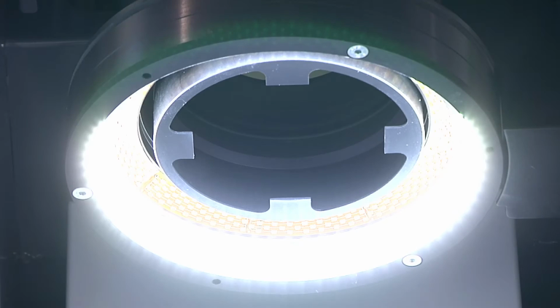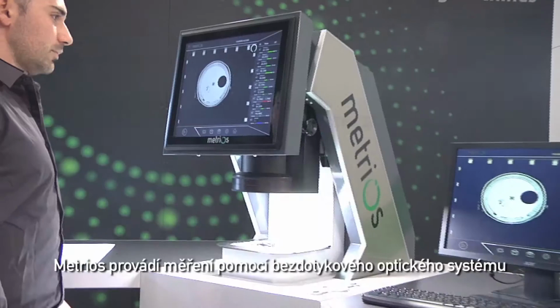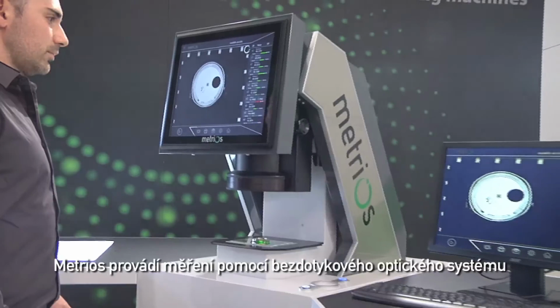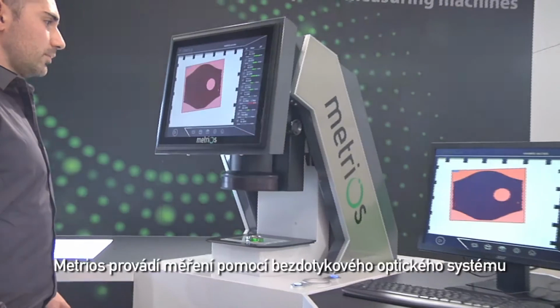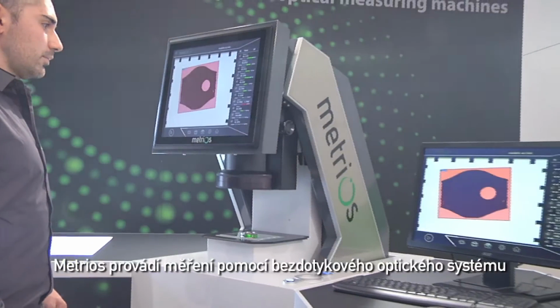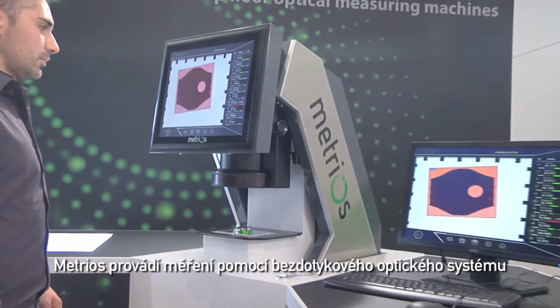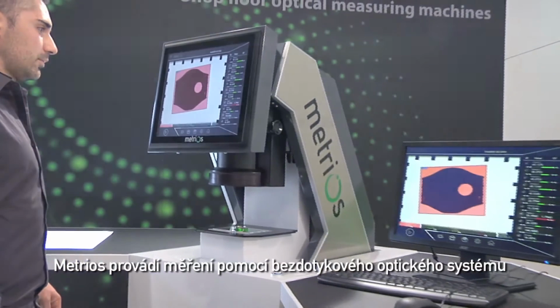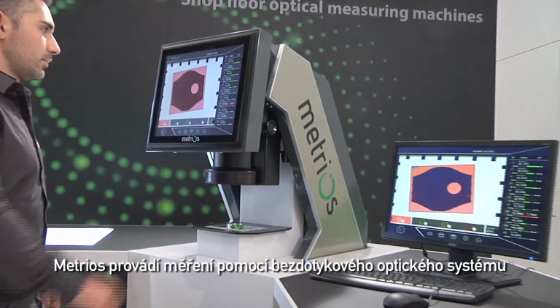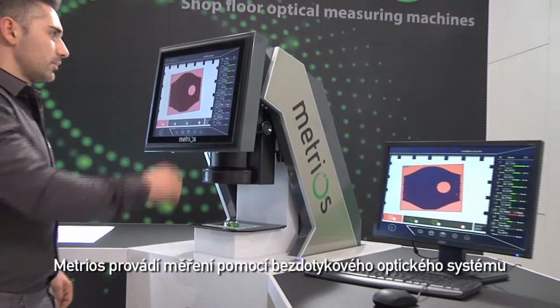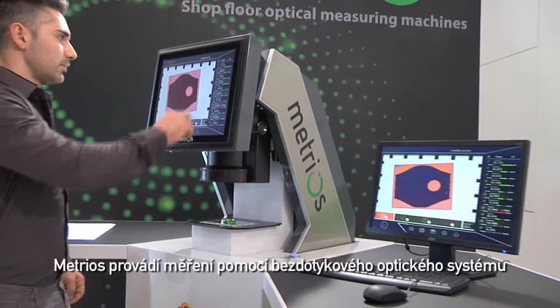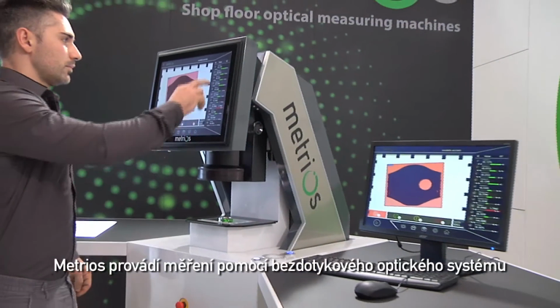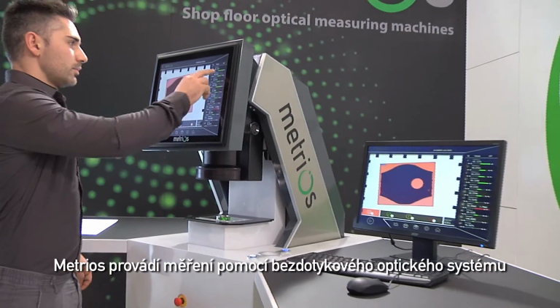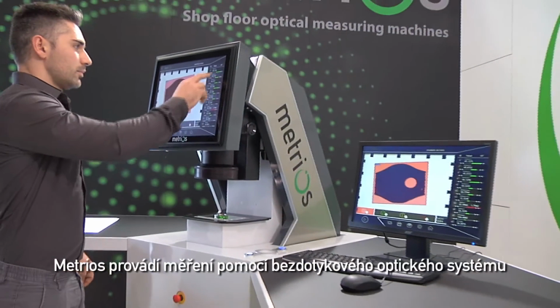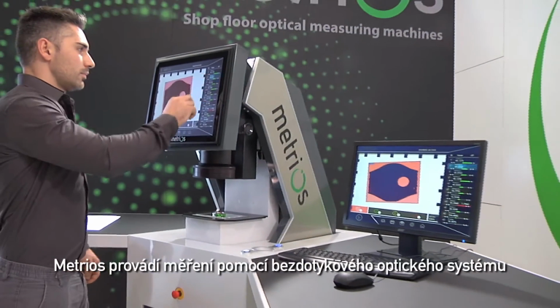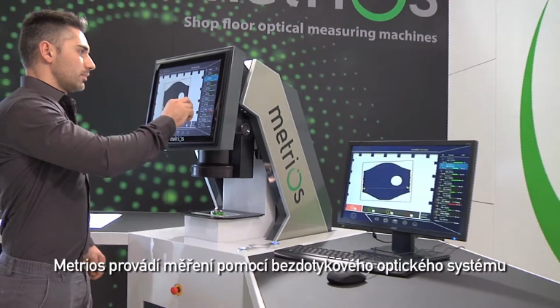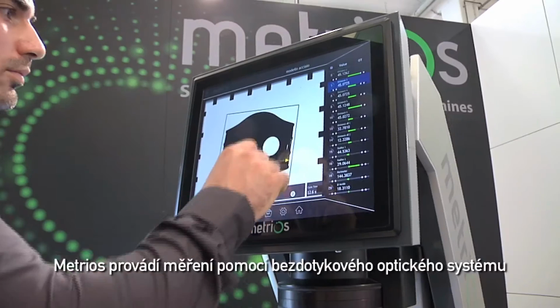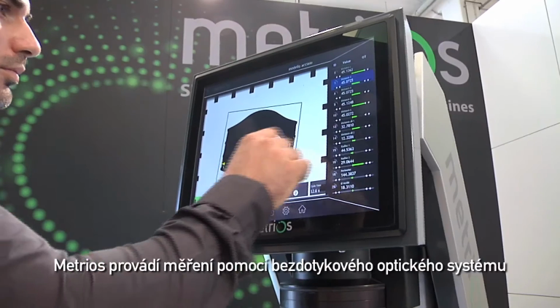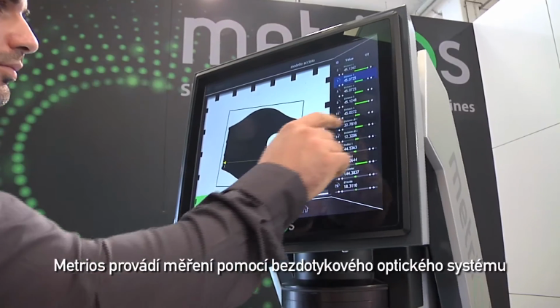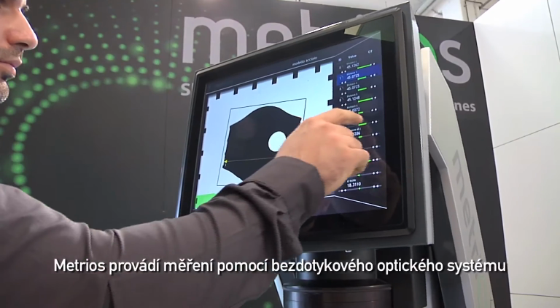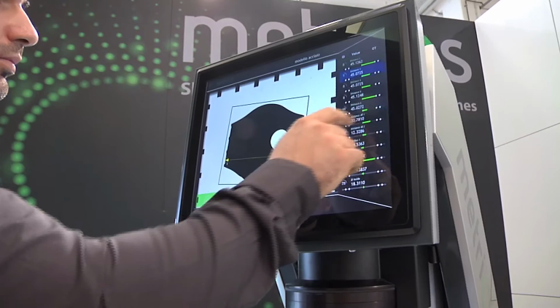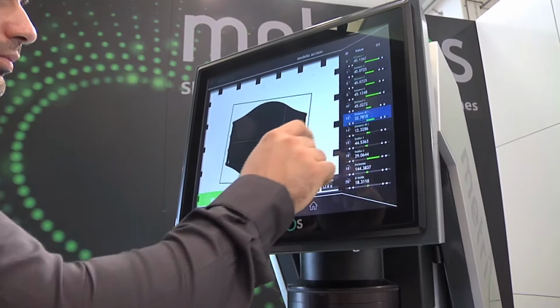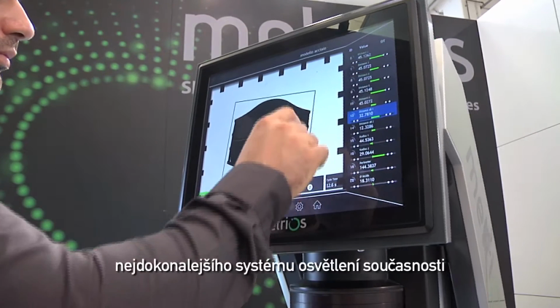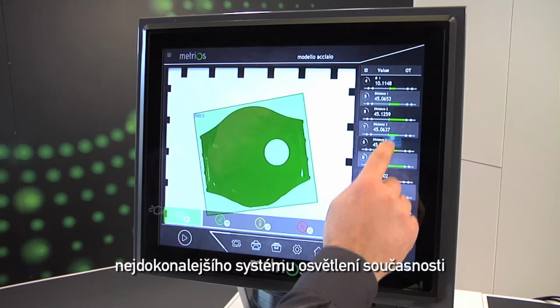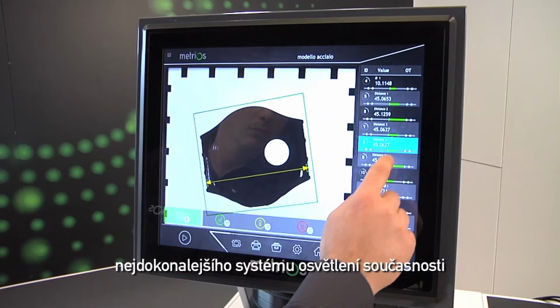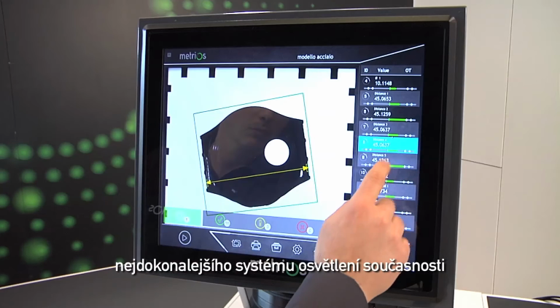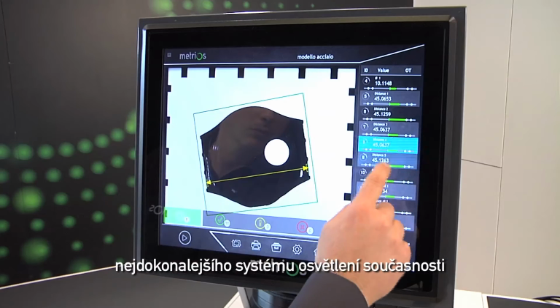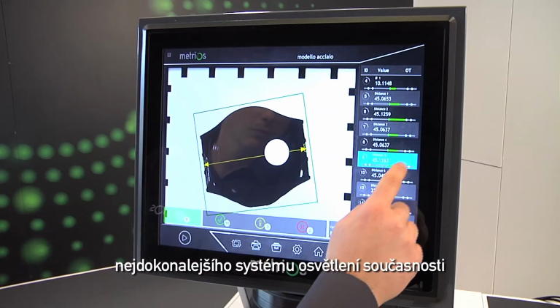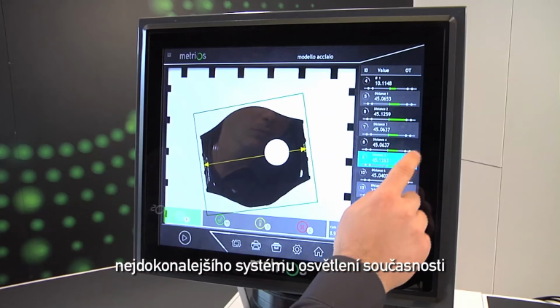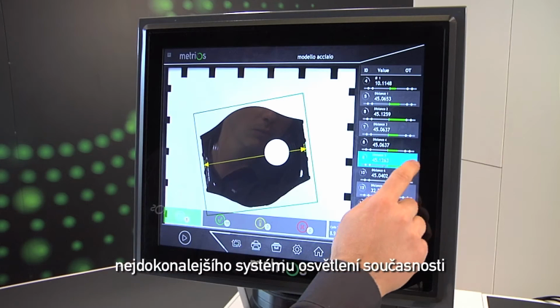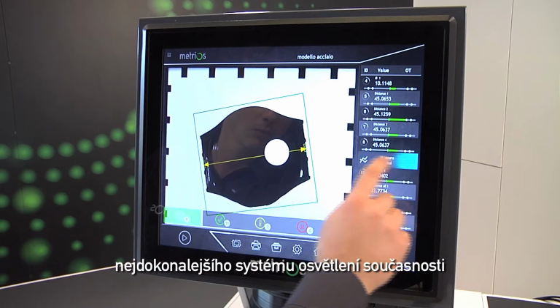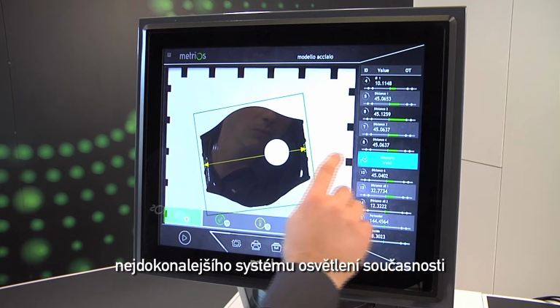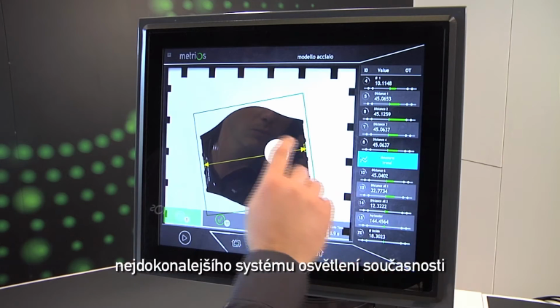Metrios performs measurements with a non-contact optical system — the most complete illumination system to date.